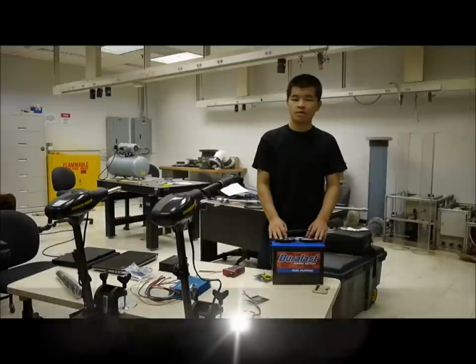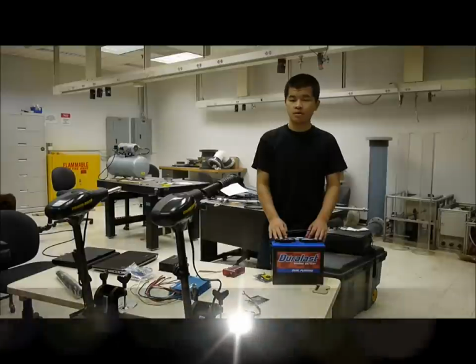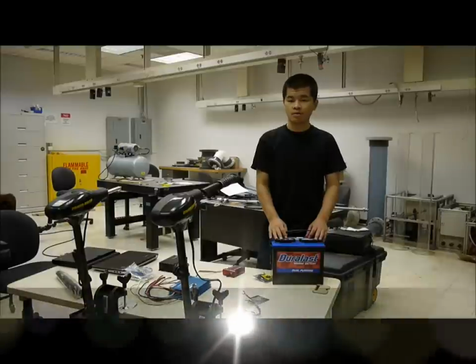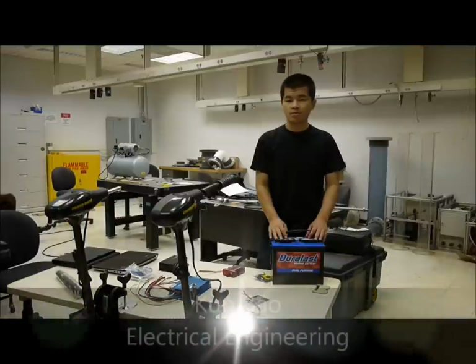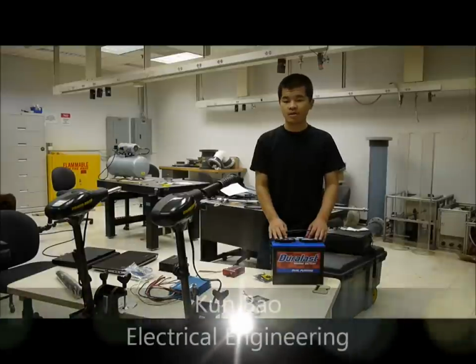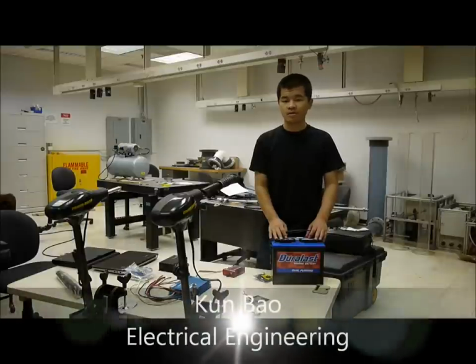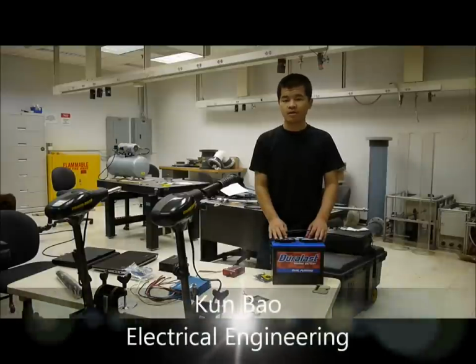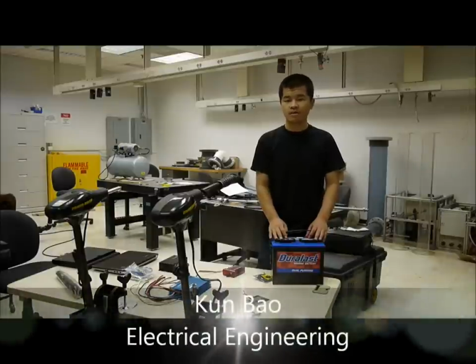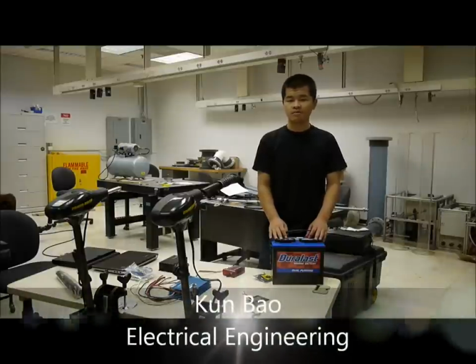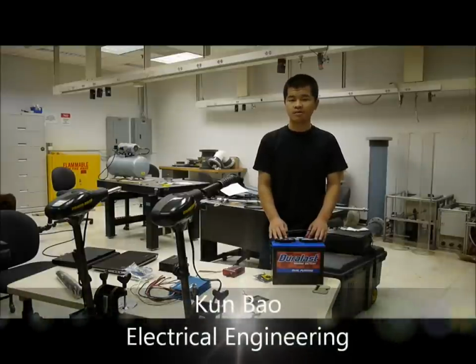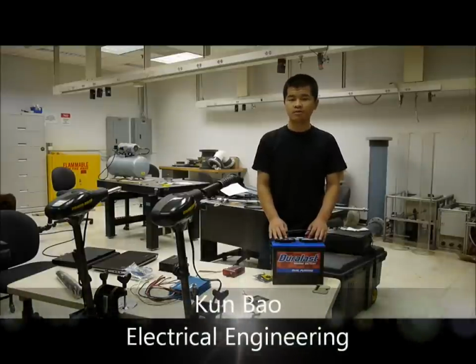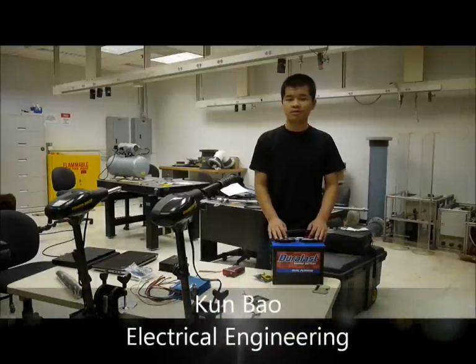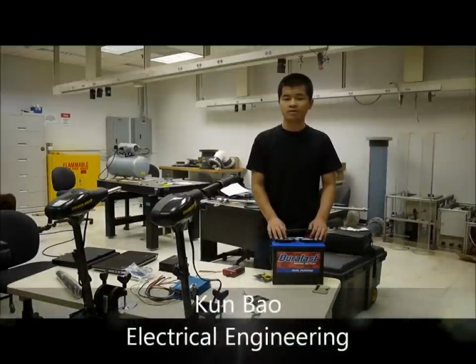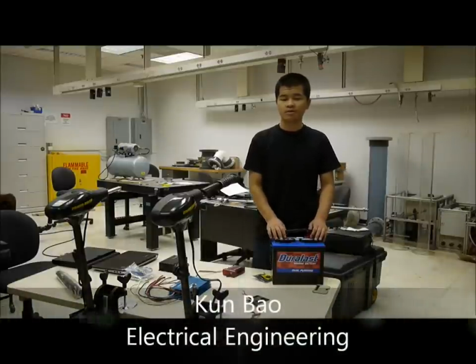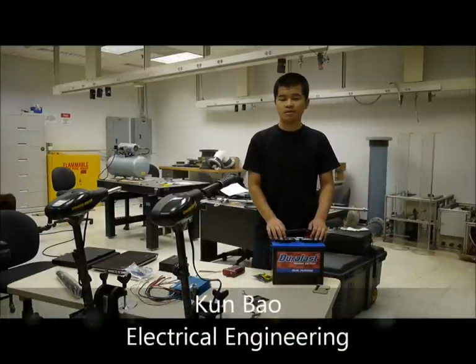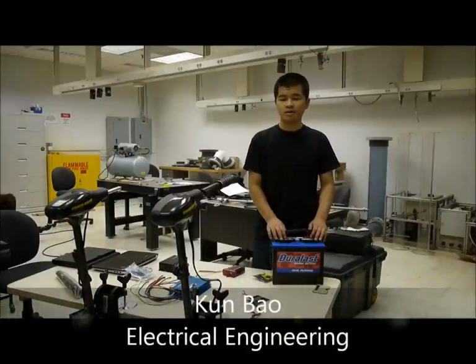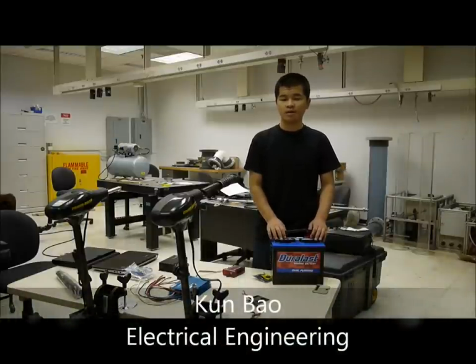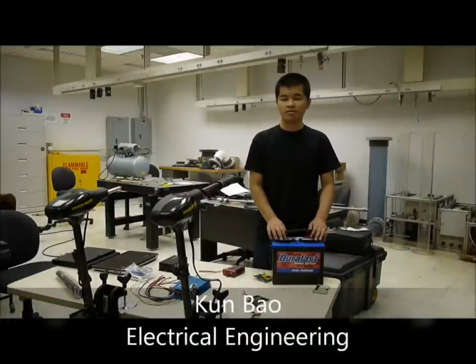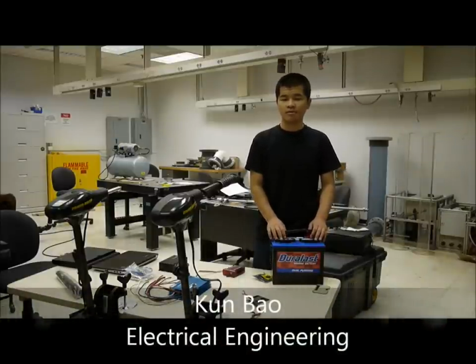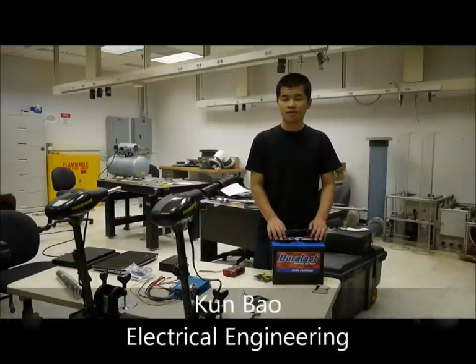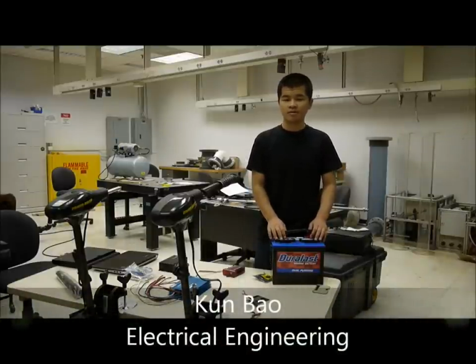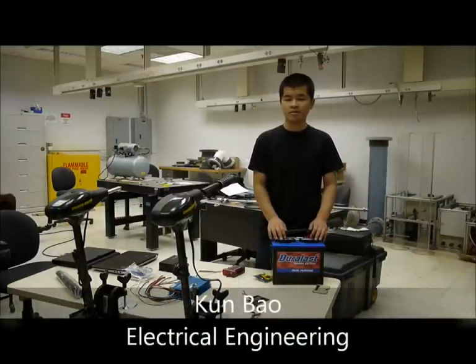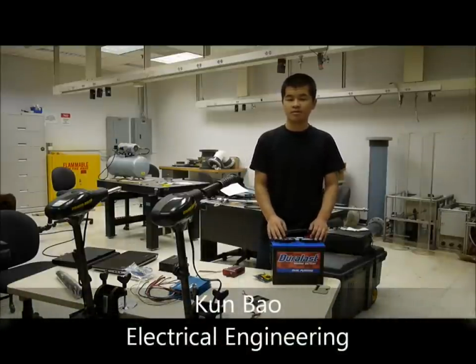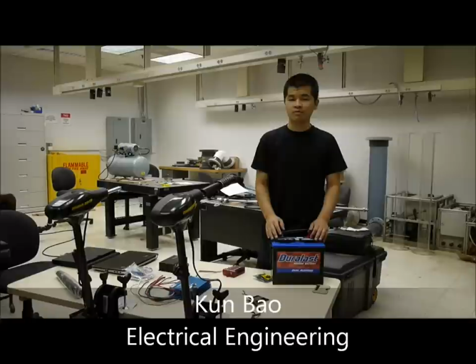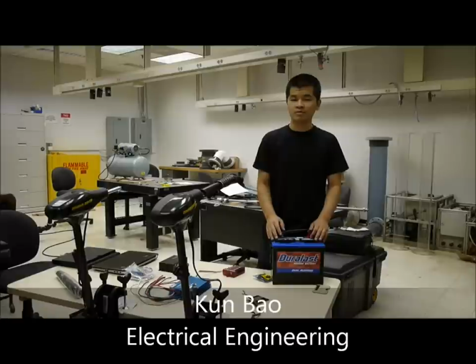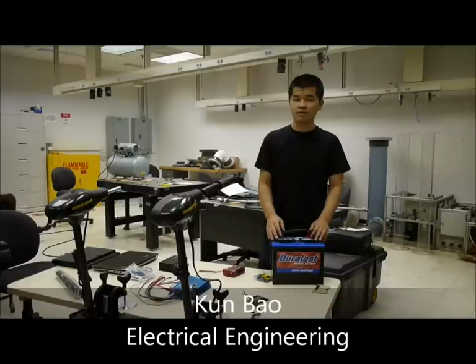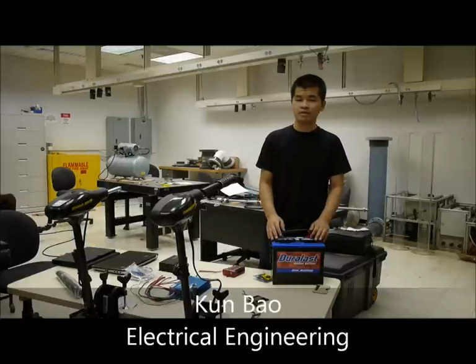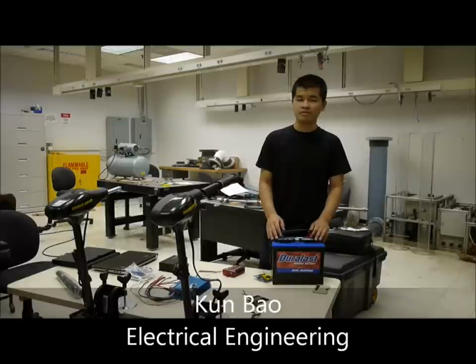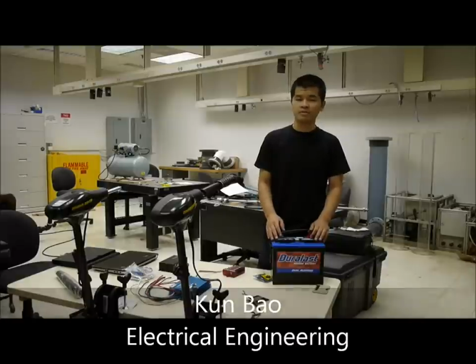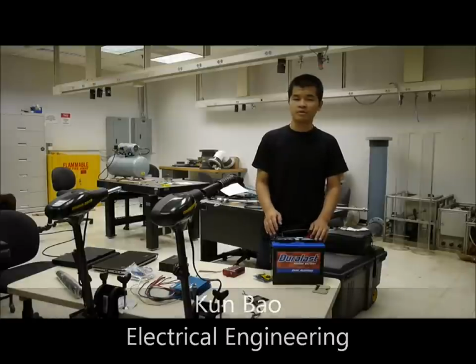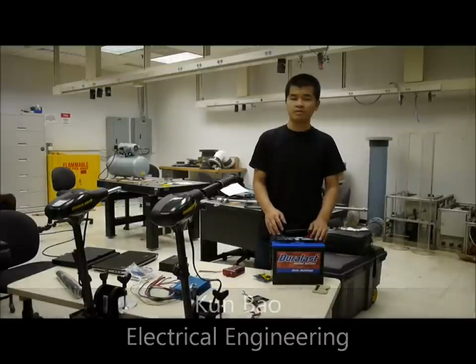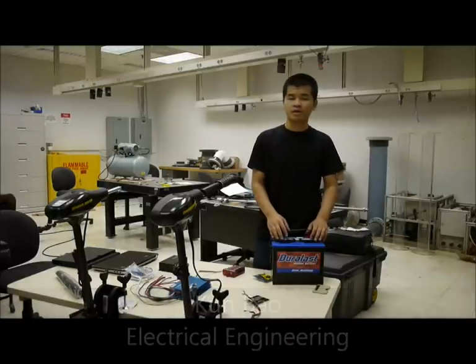Hello everyone, my name is Kun. I will focus on the power supply system in this project.